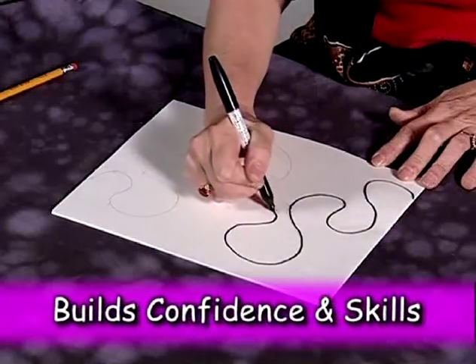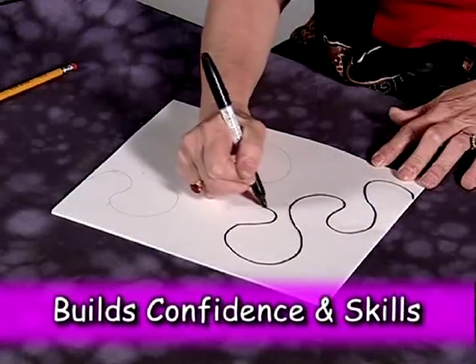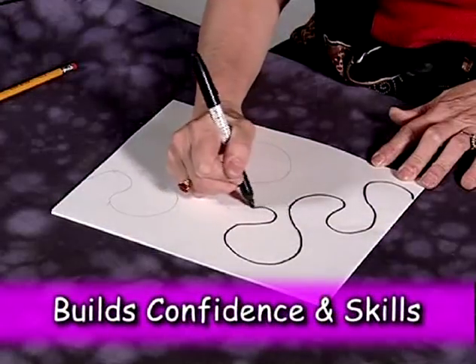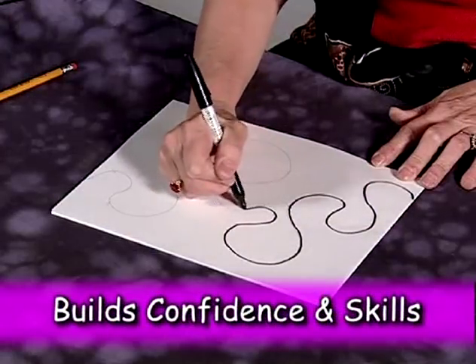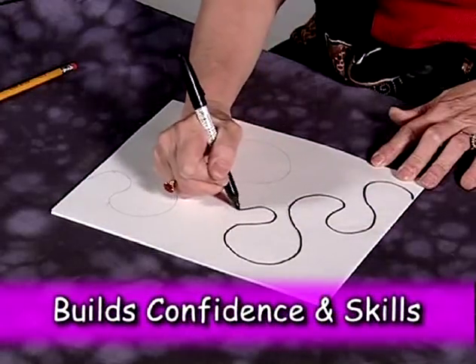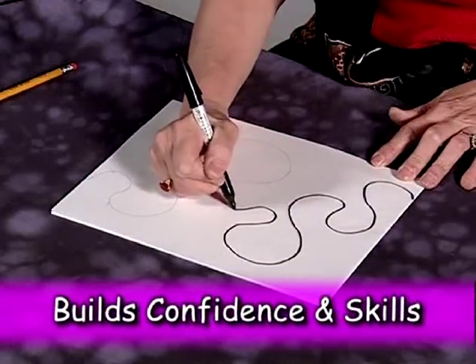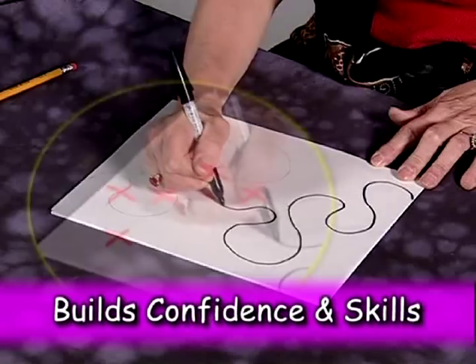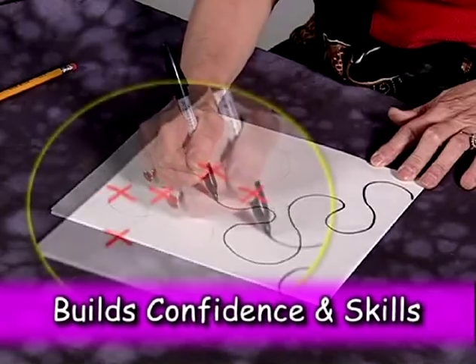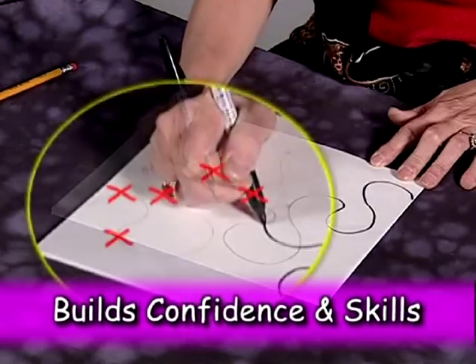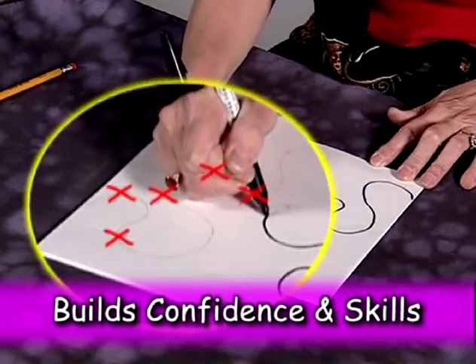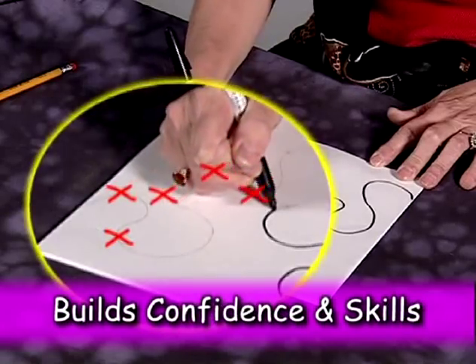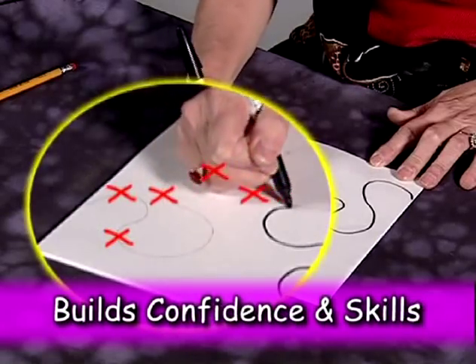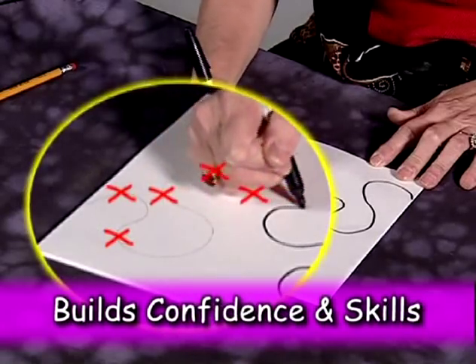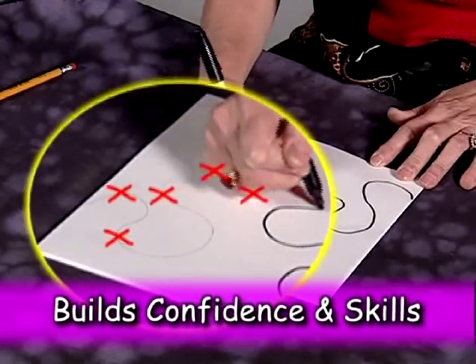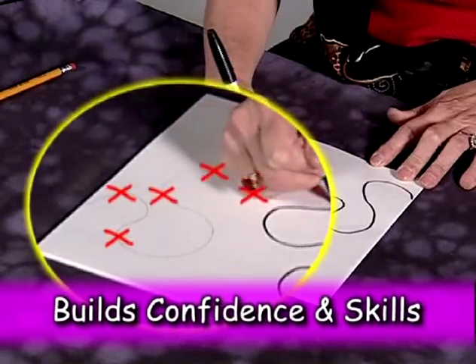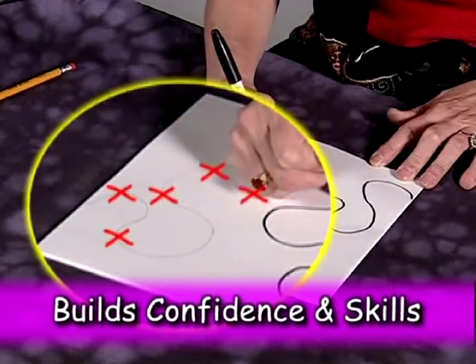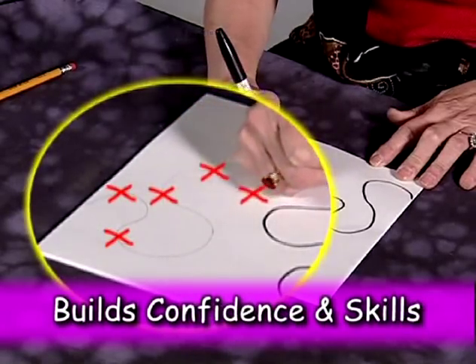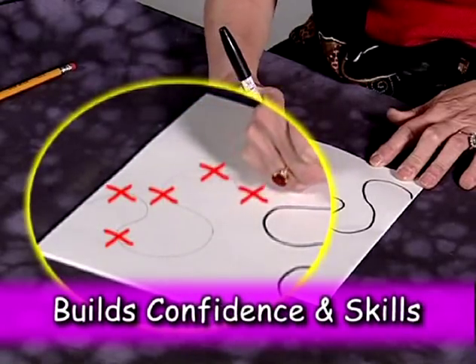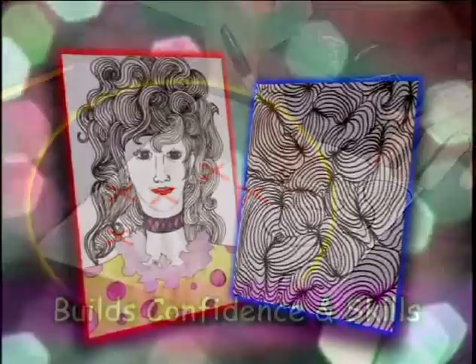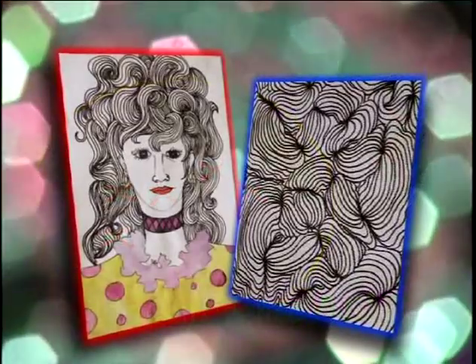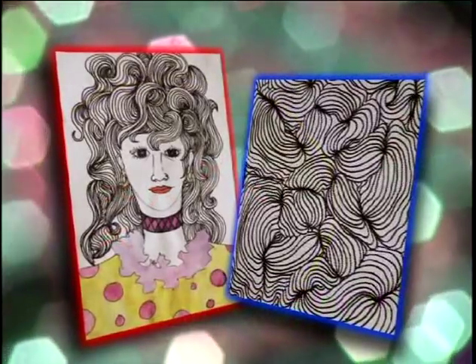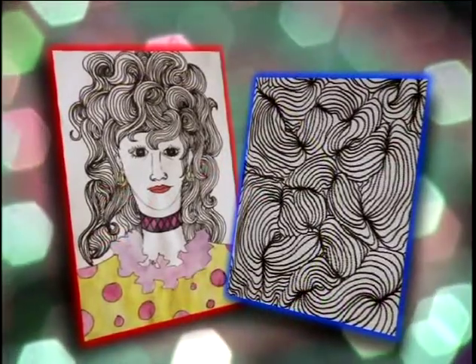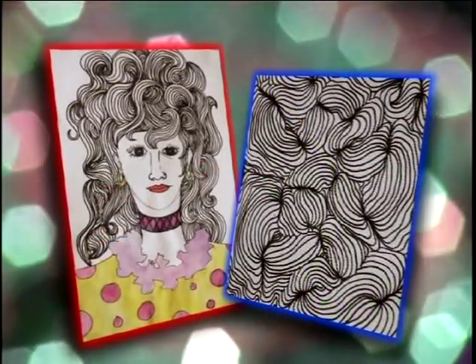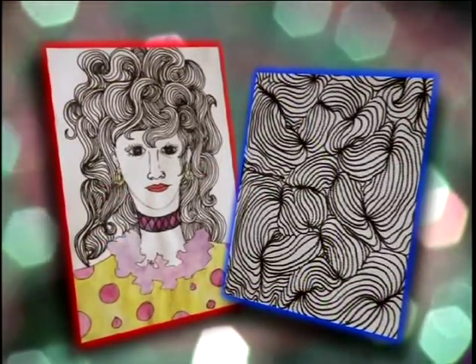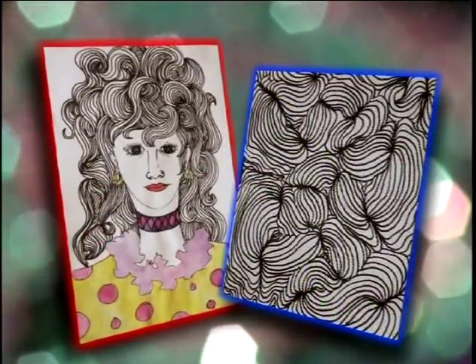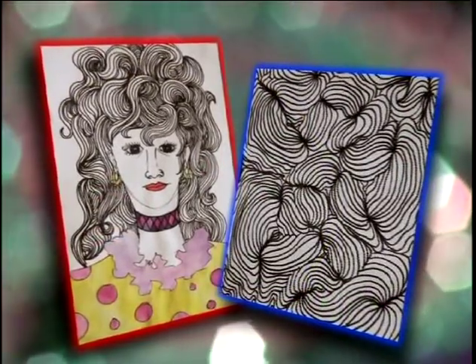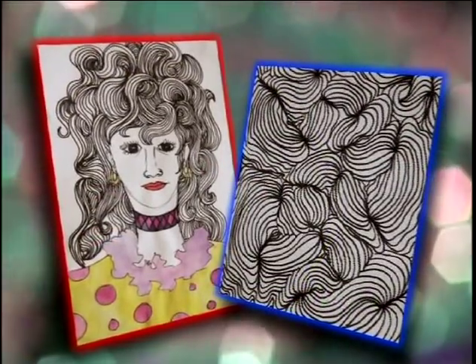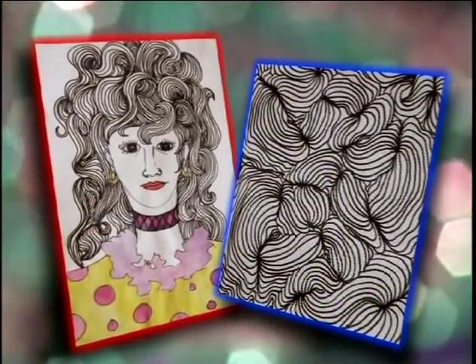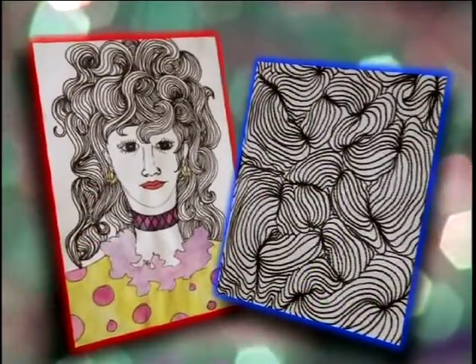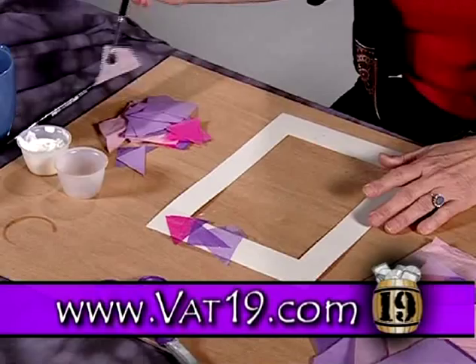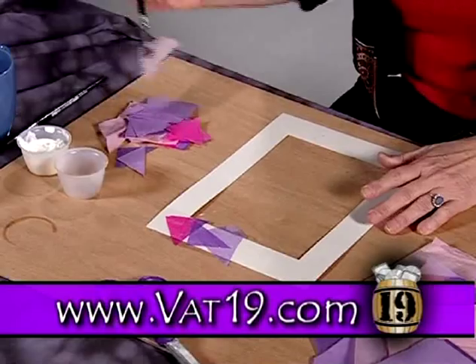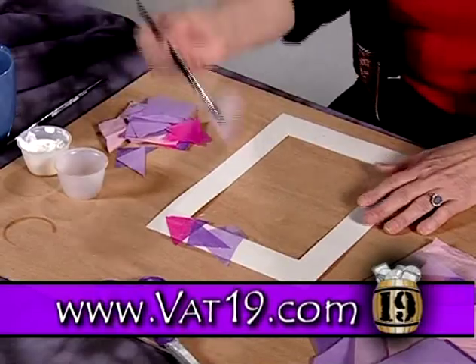Rainy Day Art is great for improving children's hand-eye coordination as well as their creativity and art skills.